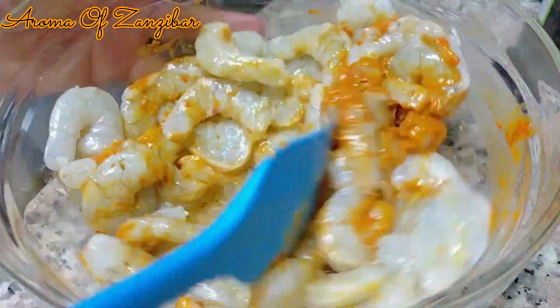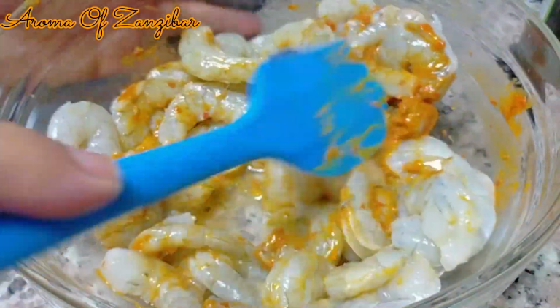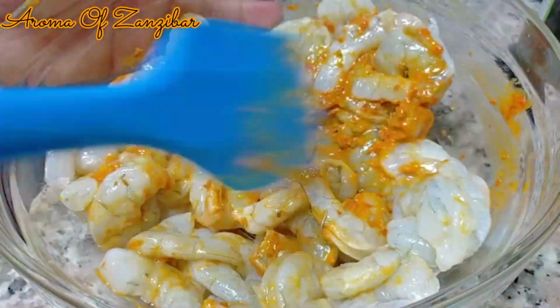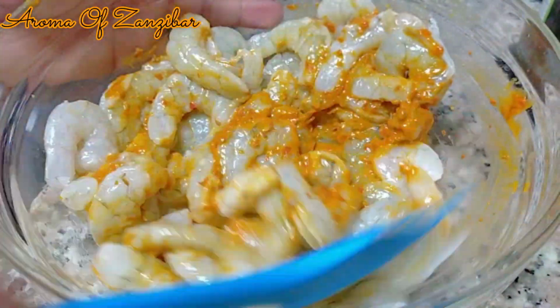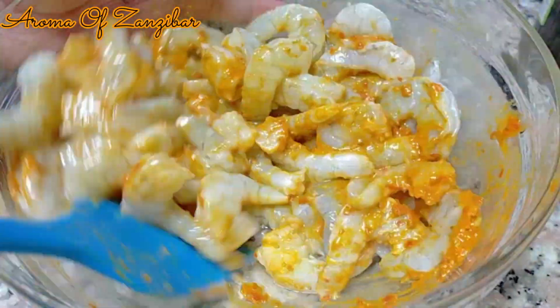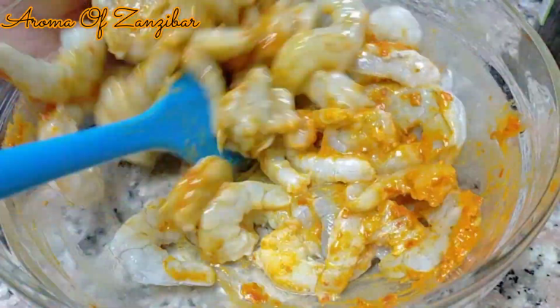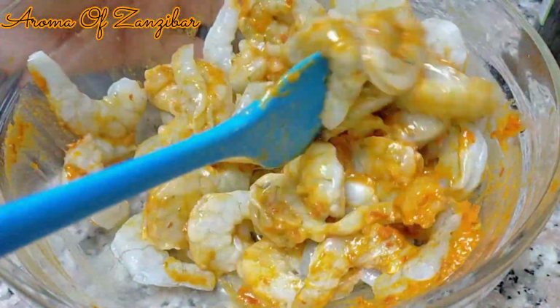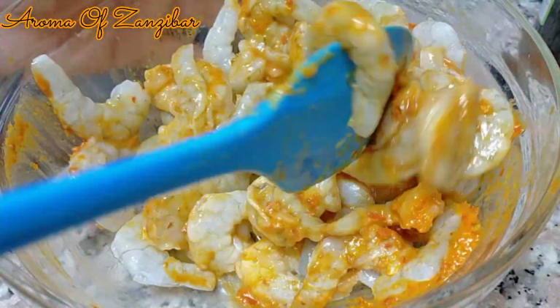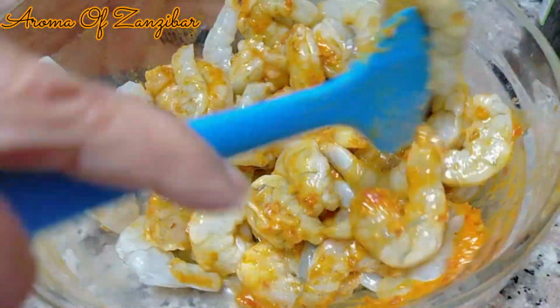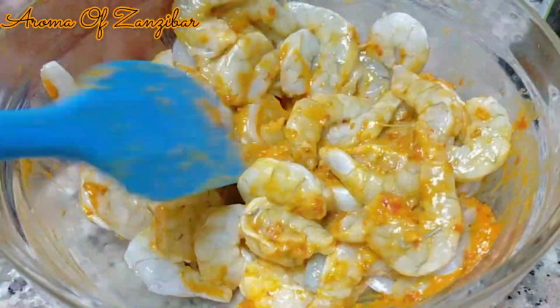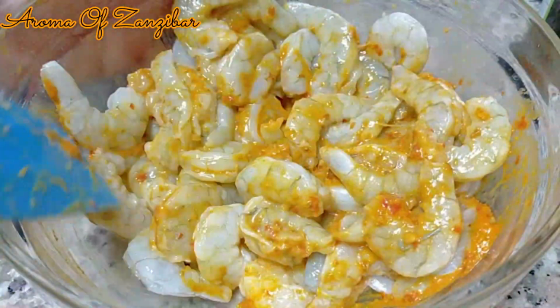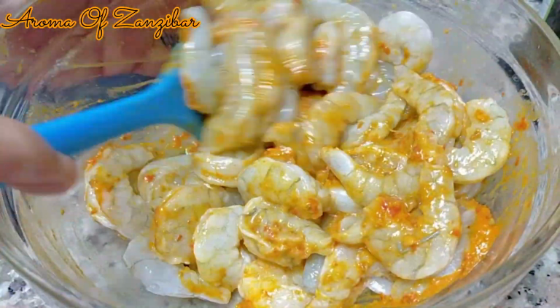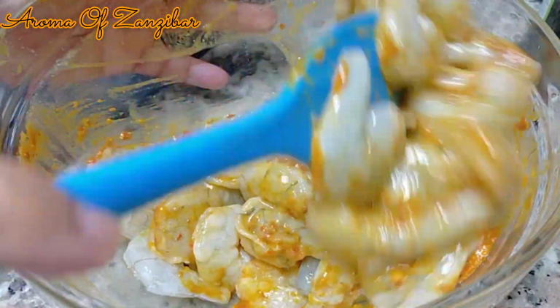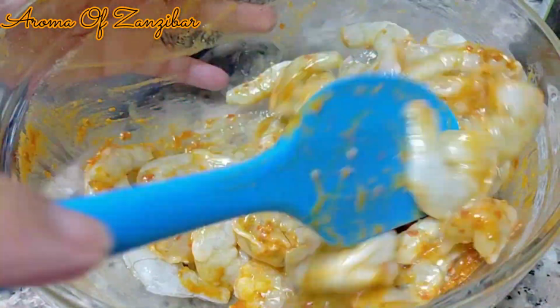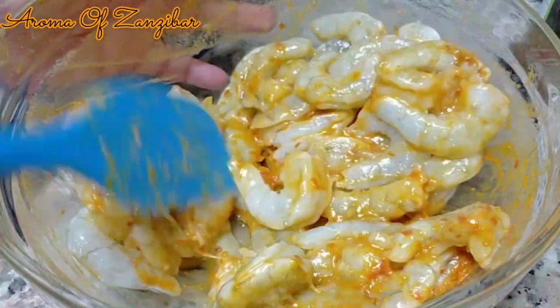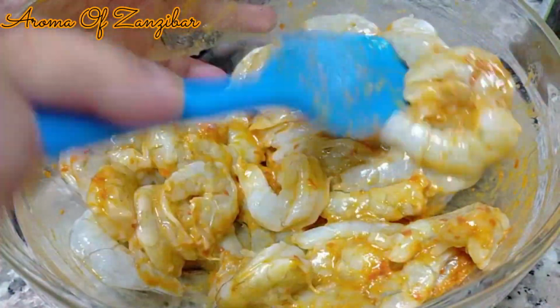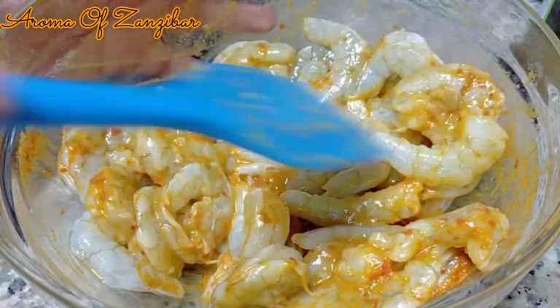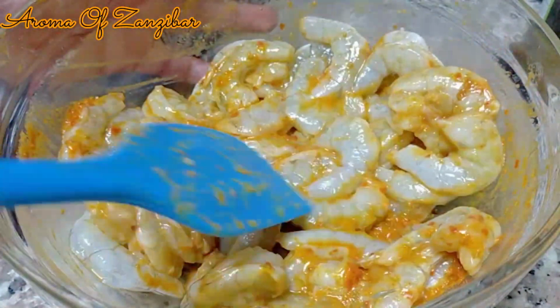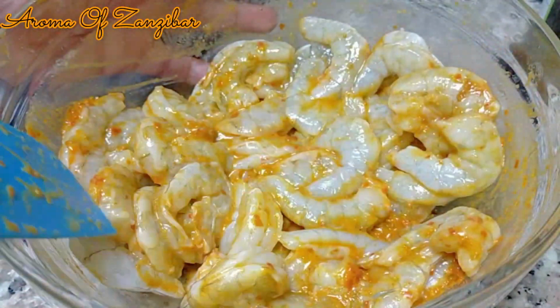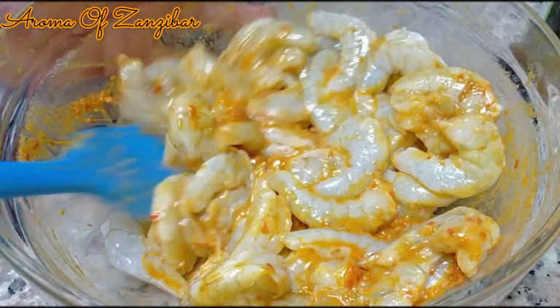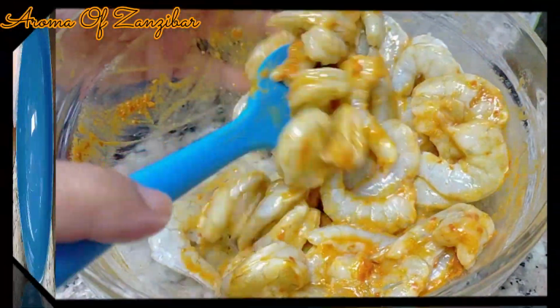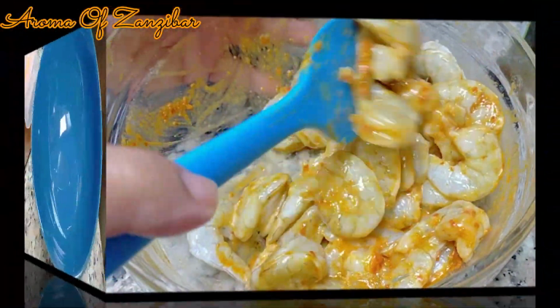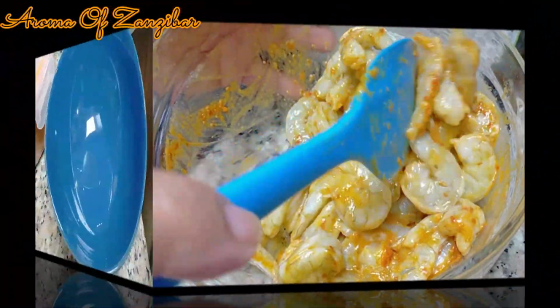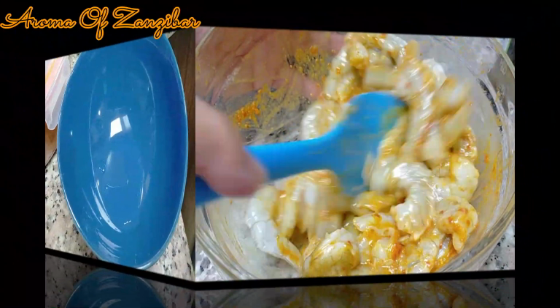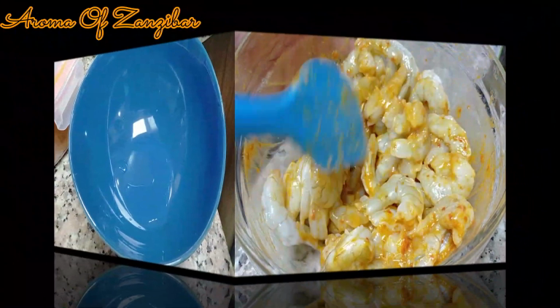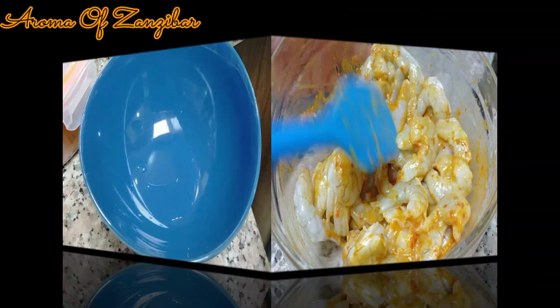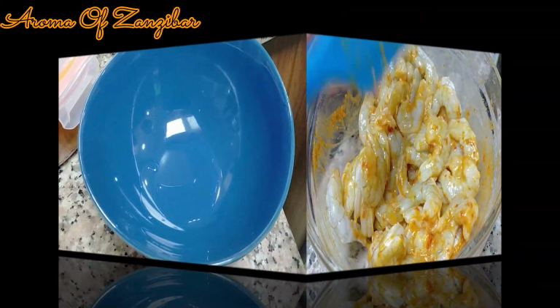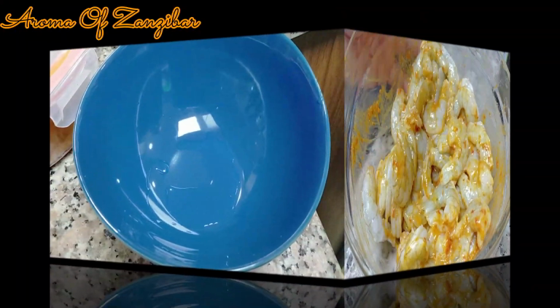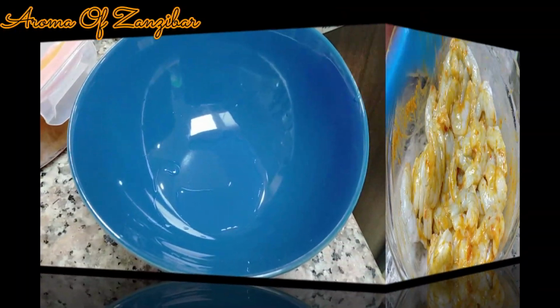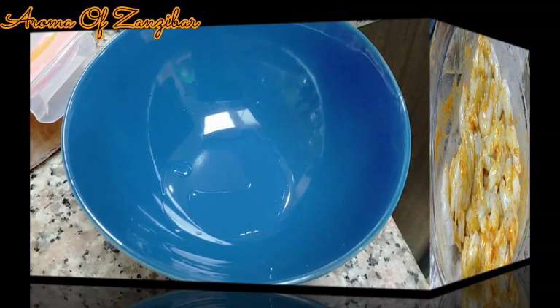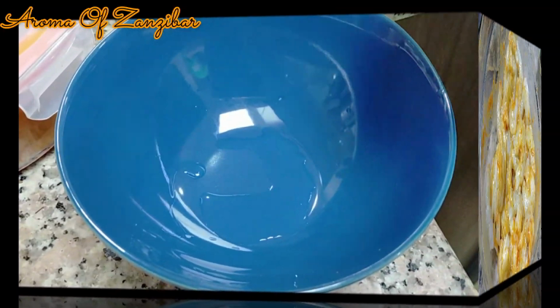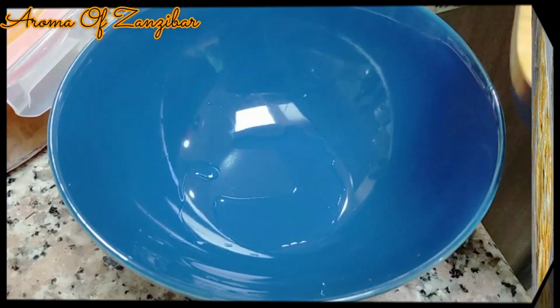I have shared the recipe for how I make the harissa — I'll put the link in the description box below.